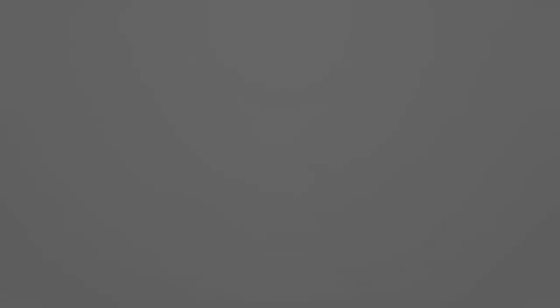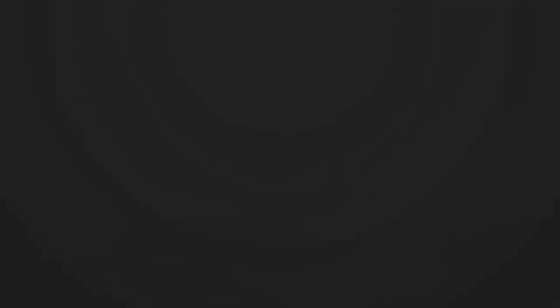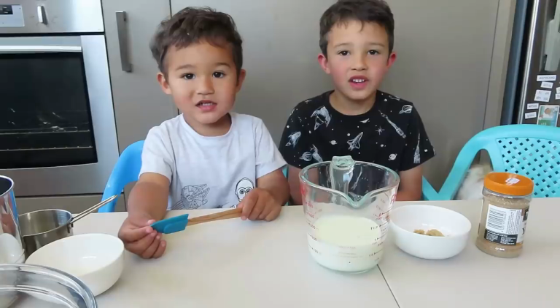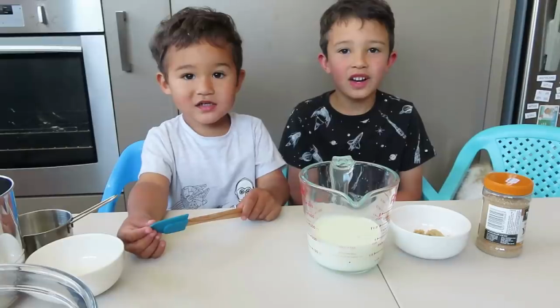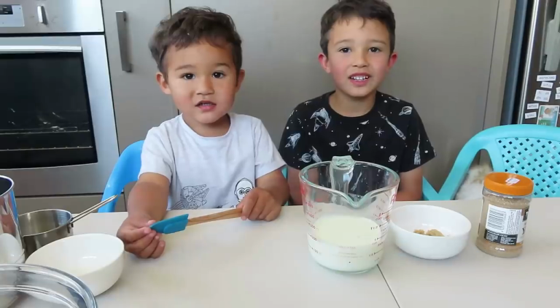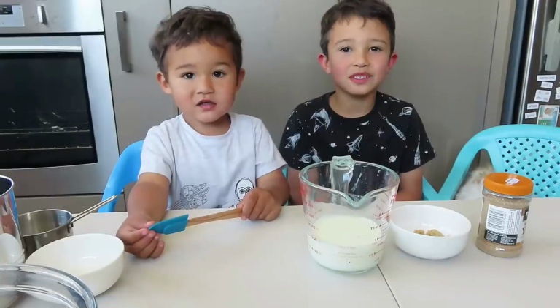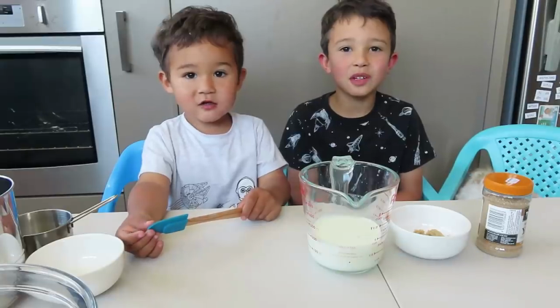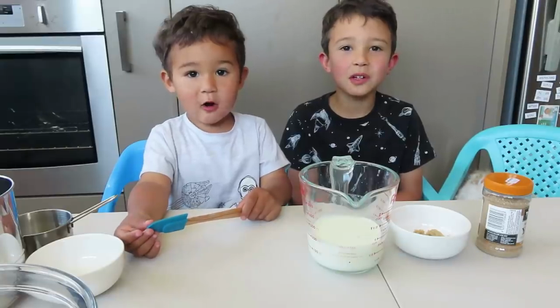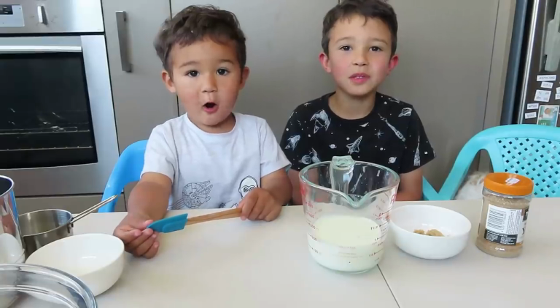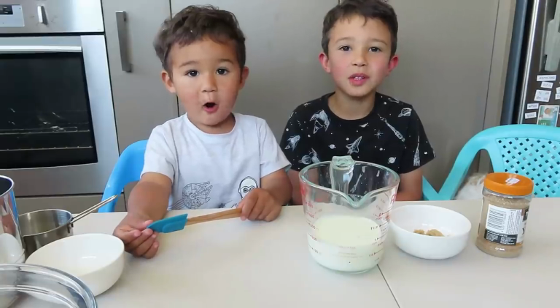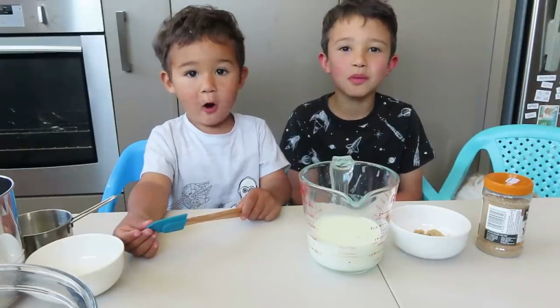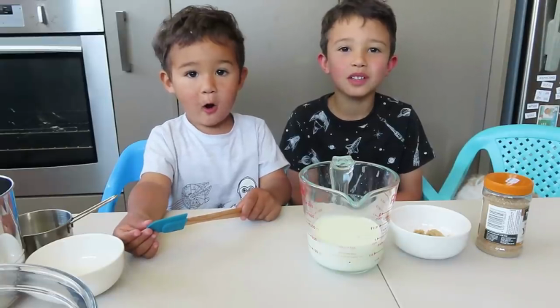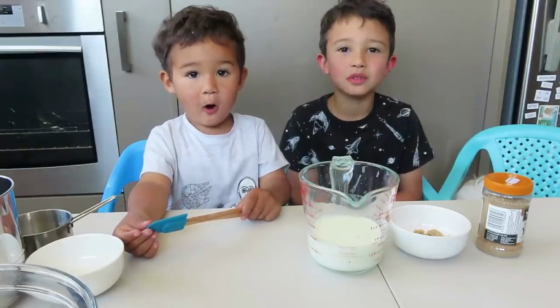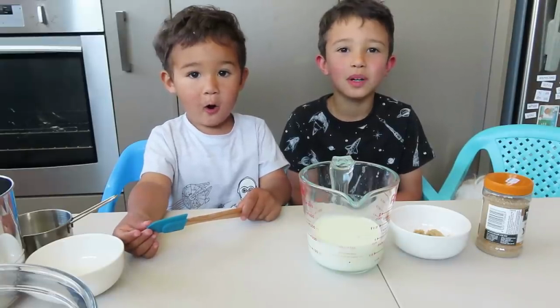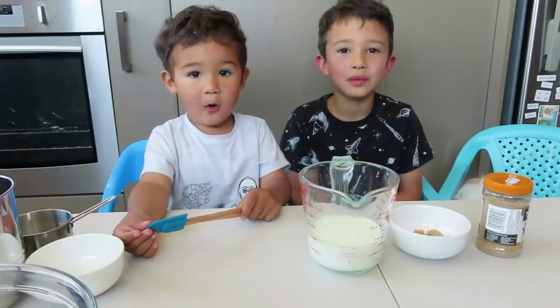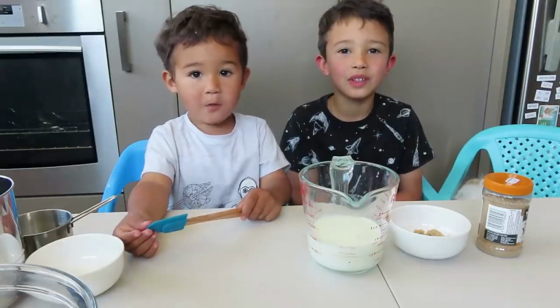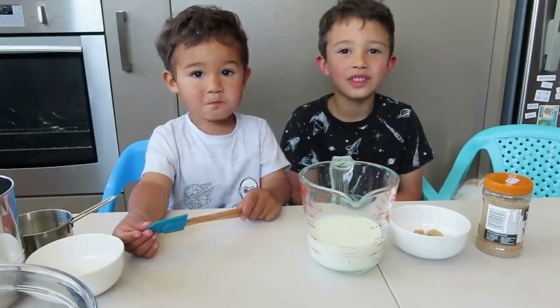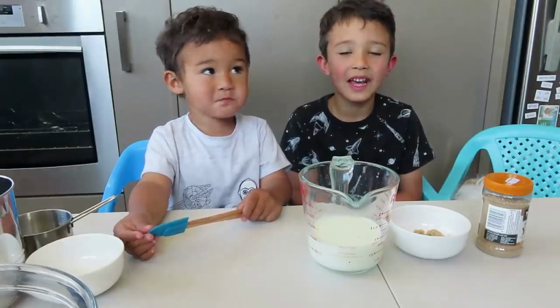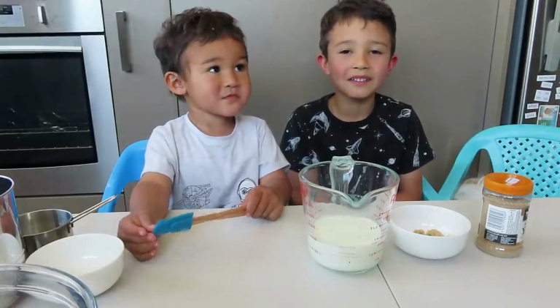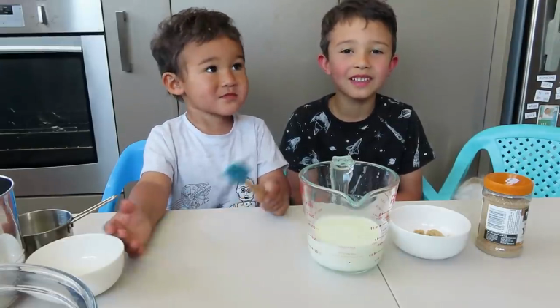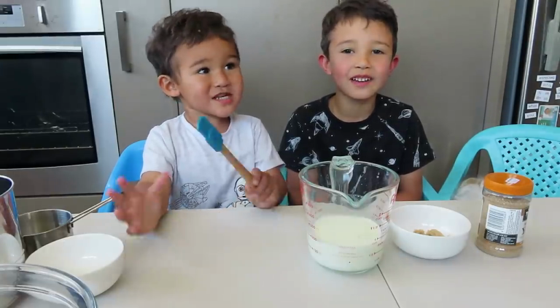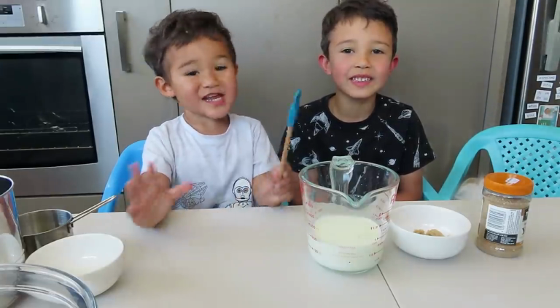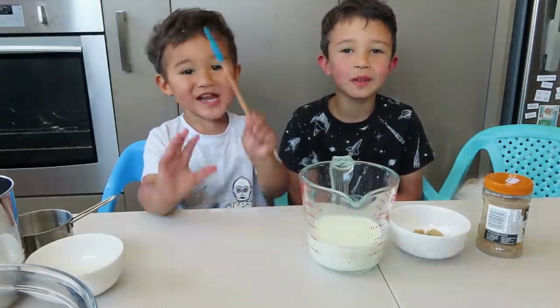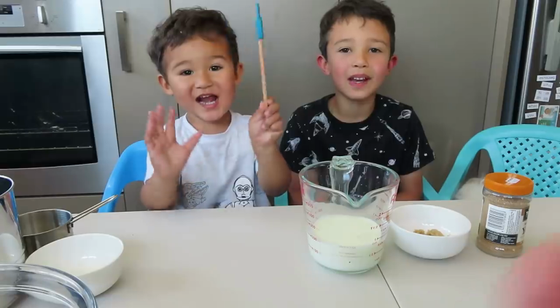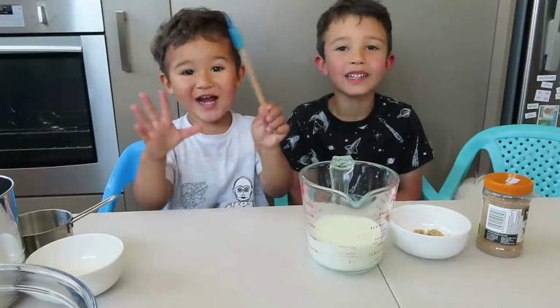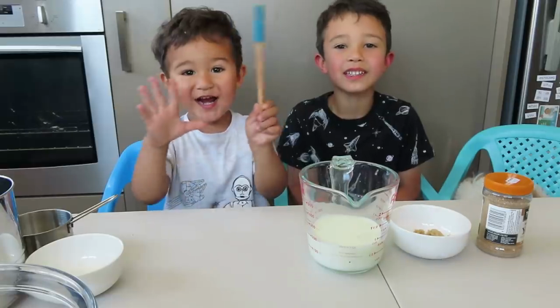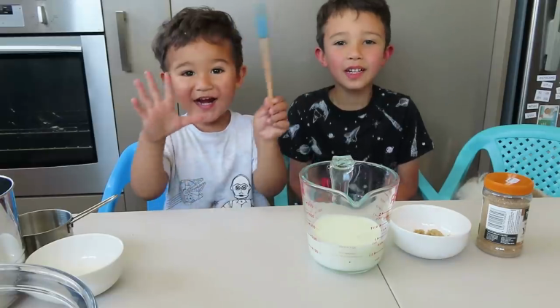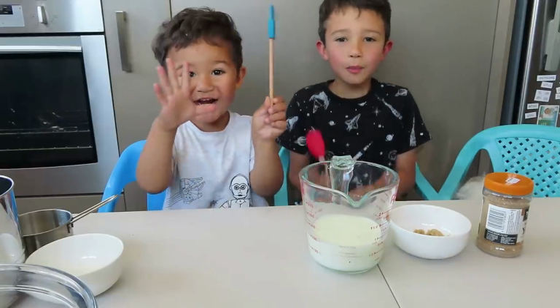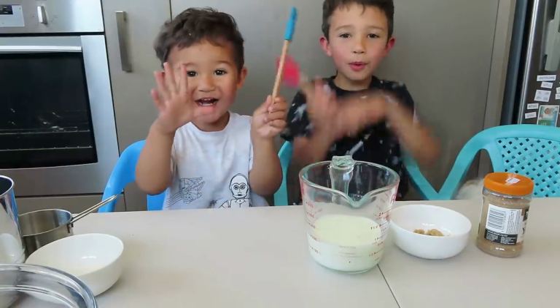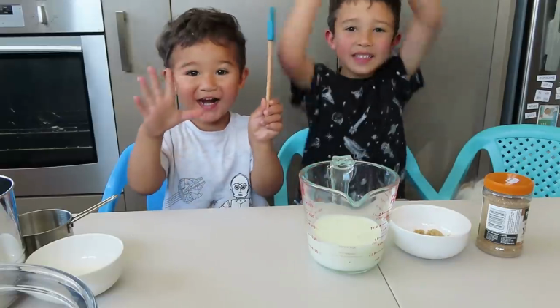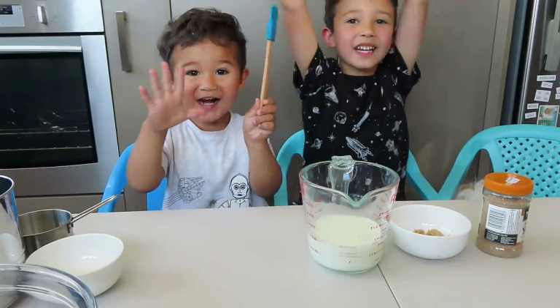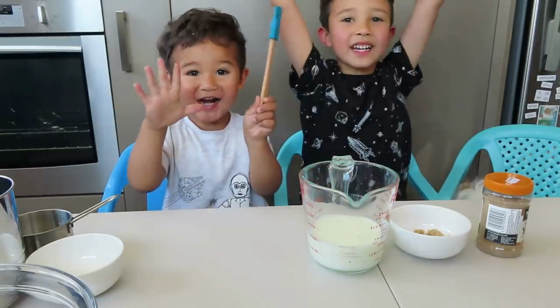Hi guys, welcome to The Bodice Review. Today we're going to make Bludgy!